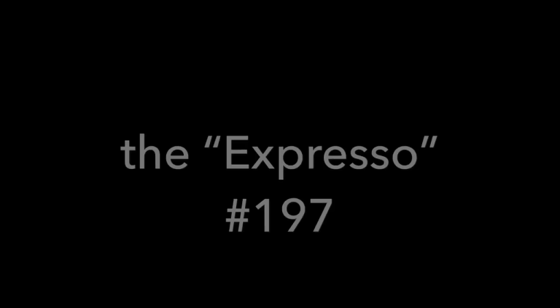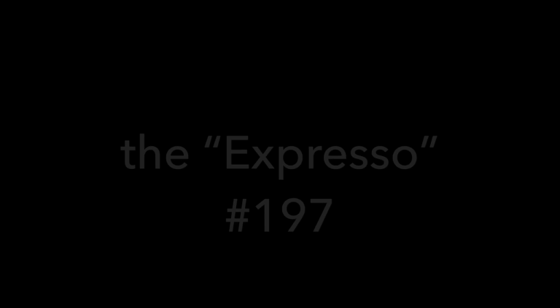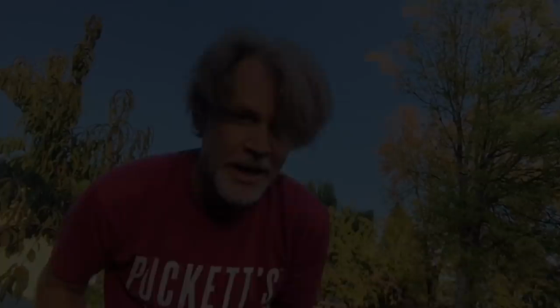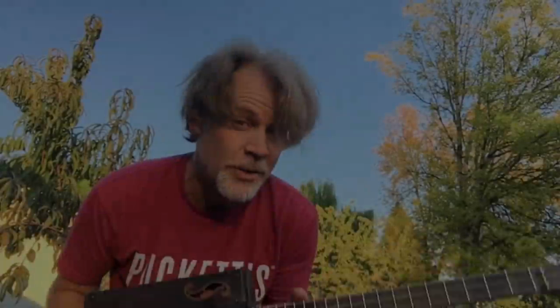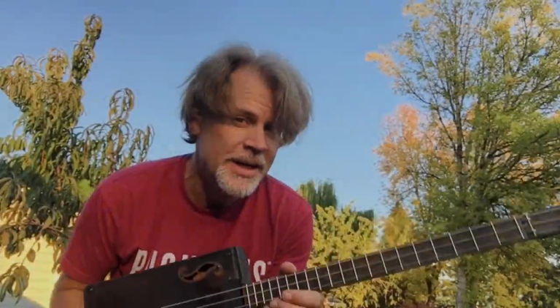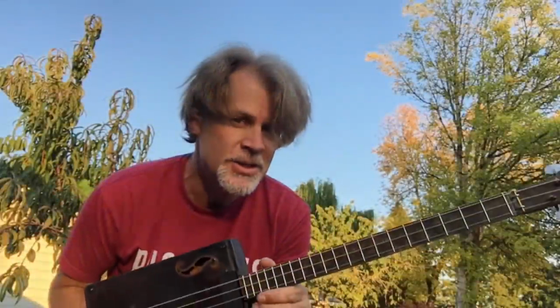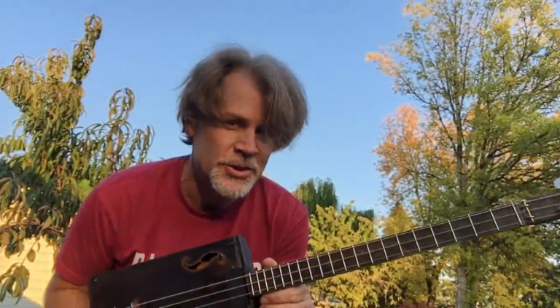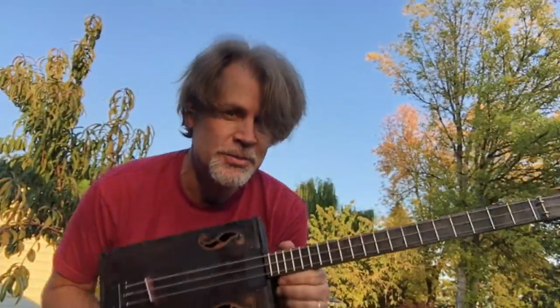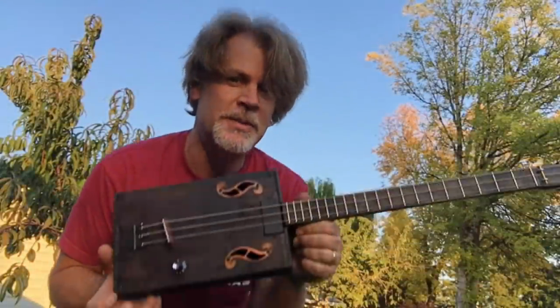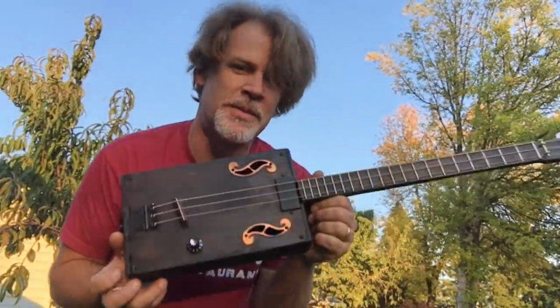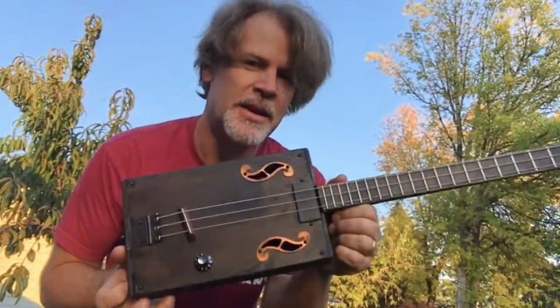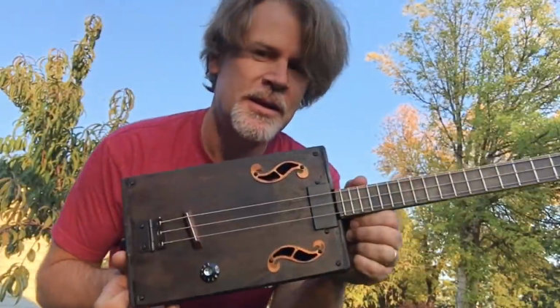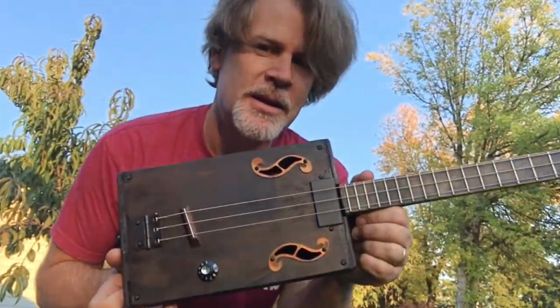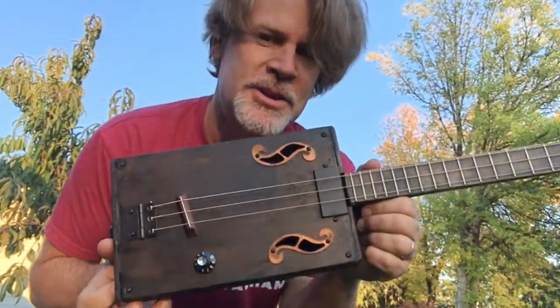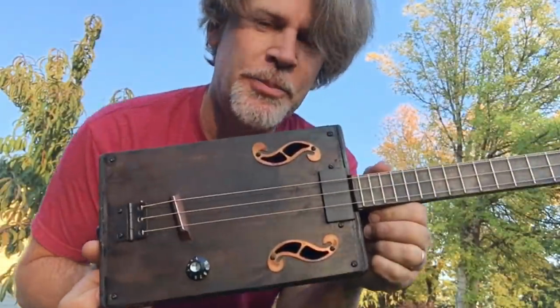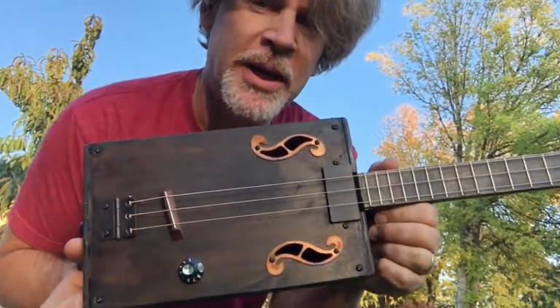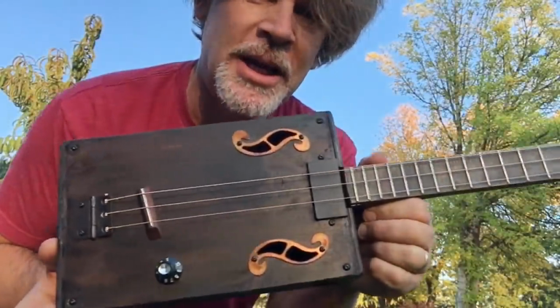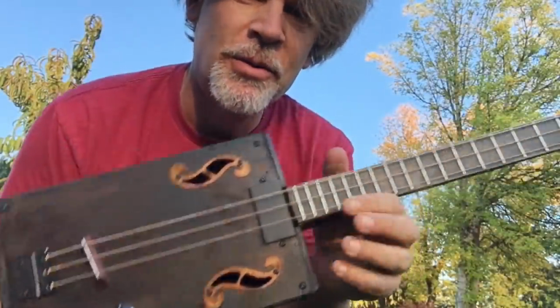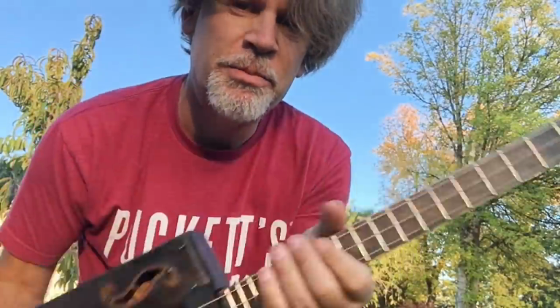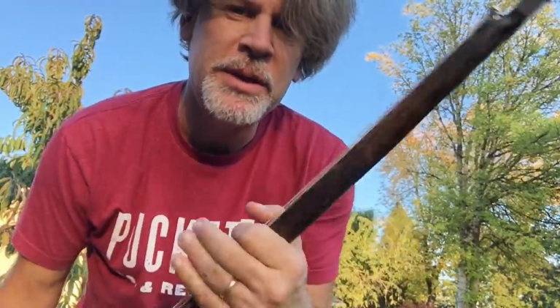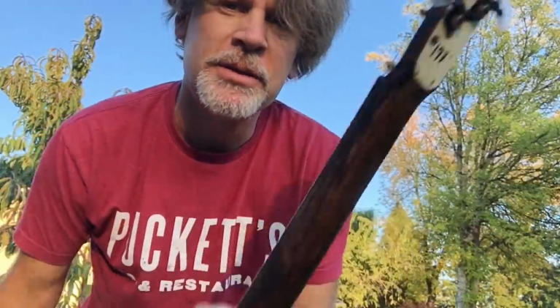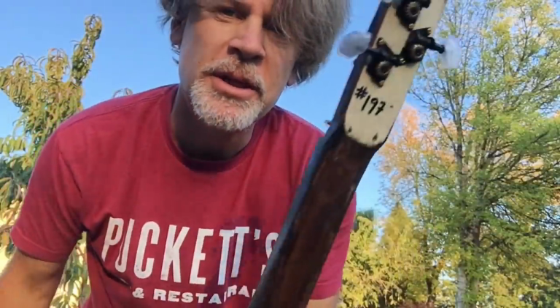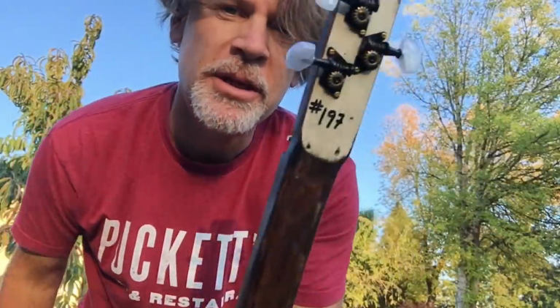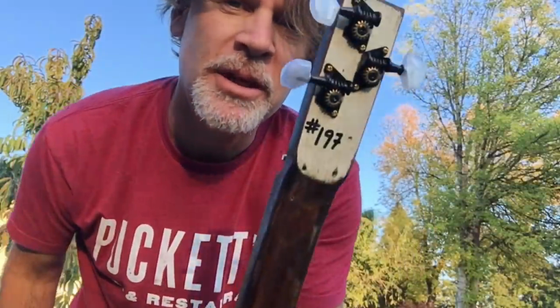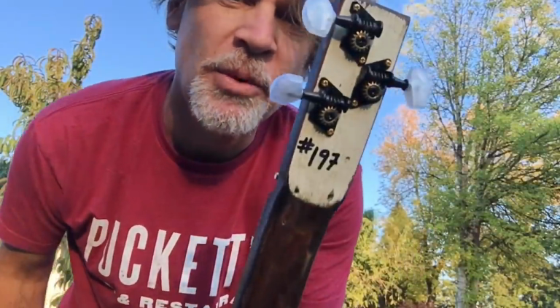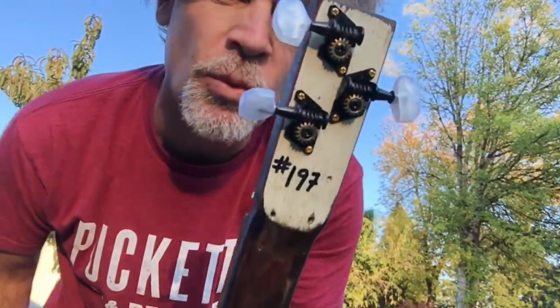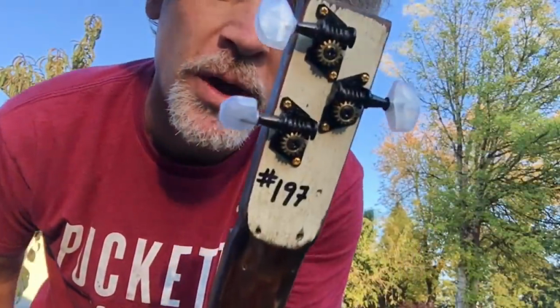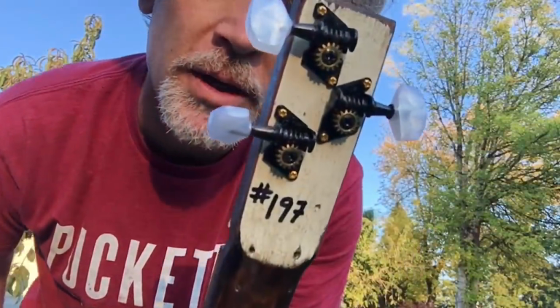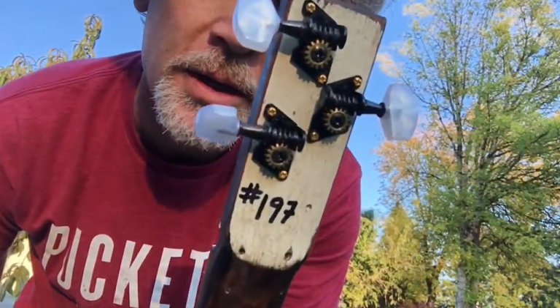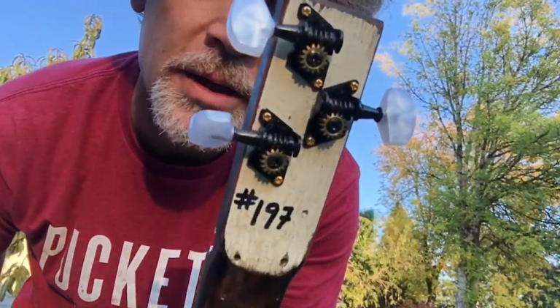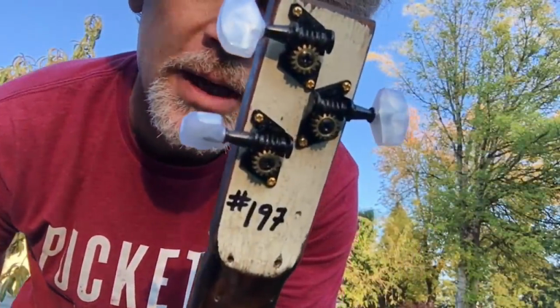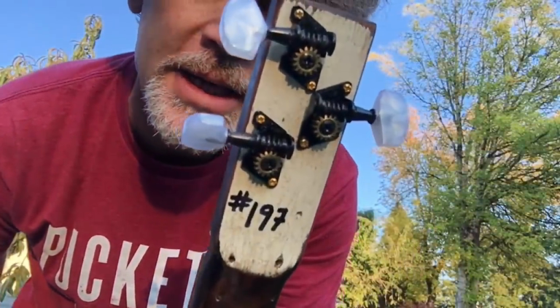Alright, greetings YouTube. Dell Puckett here with build number 197.